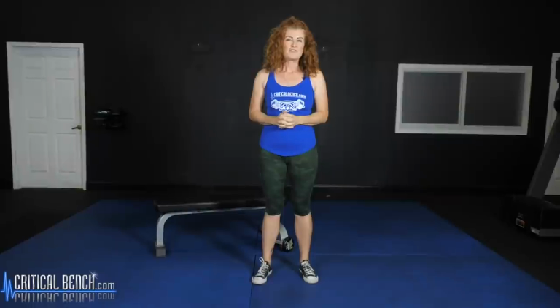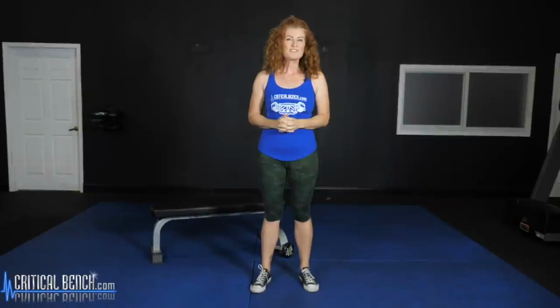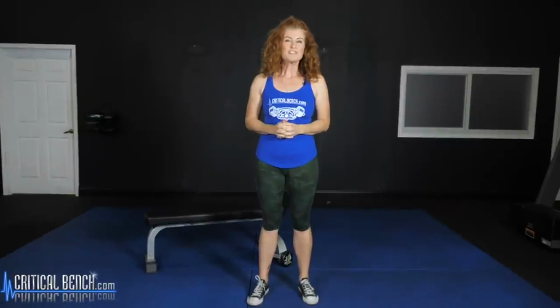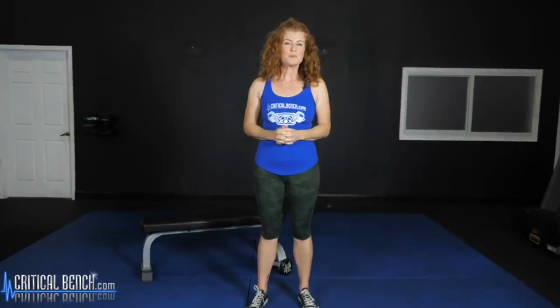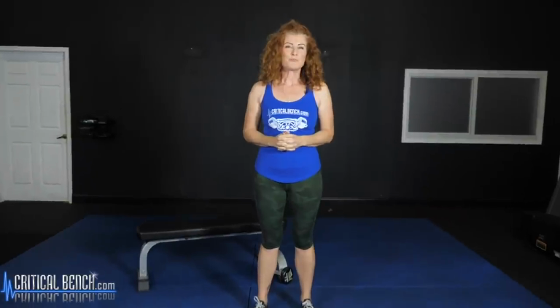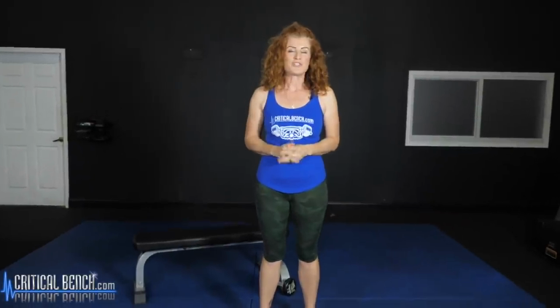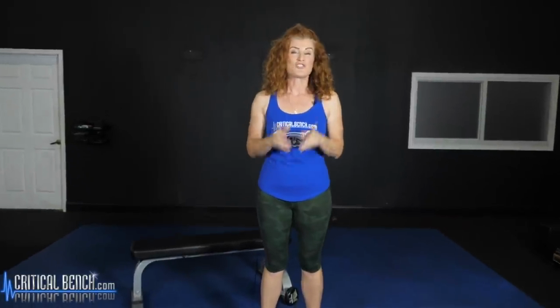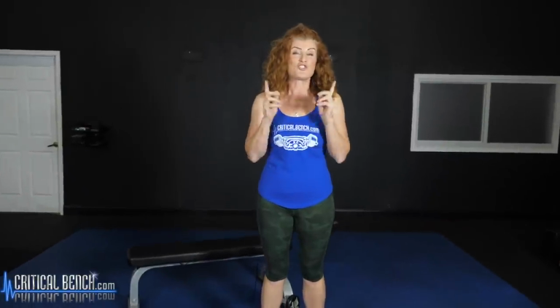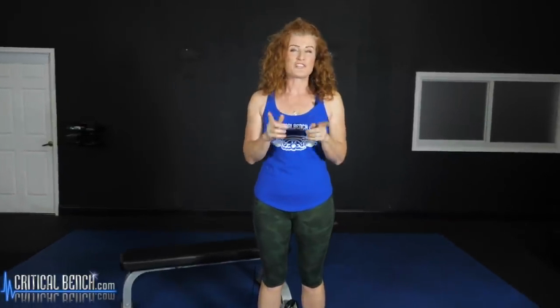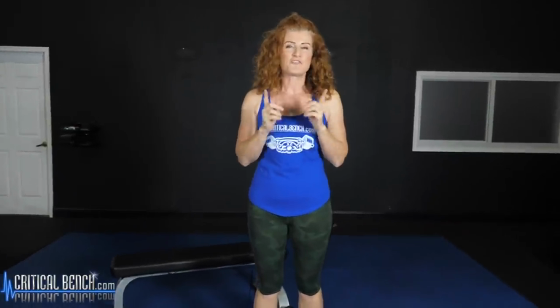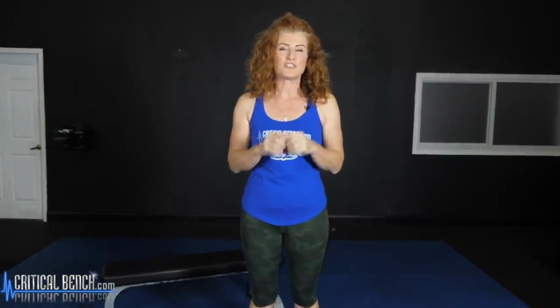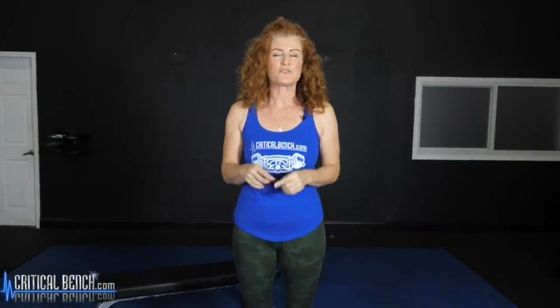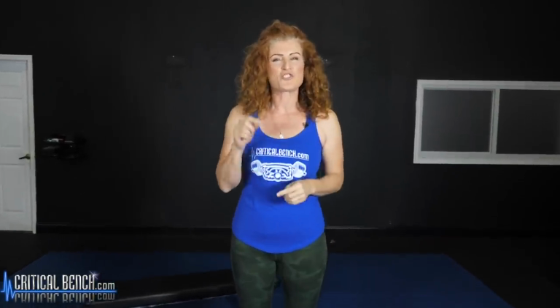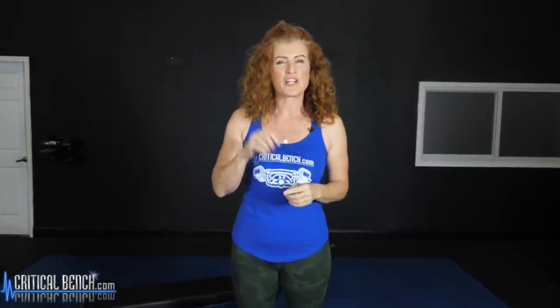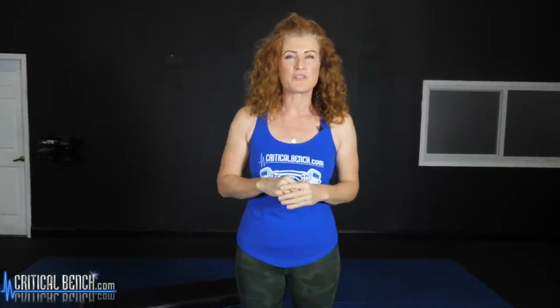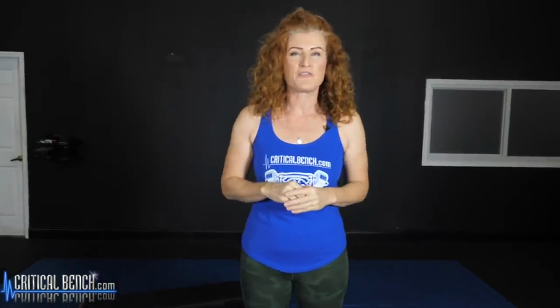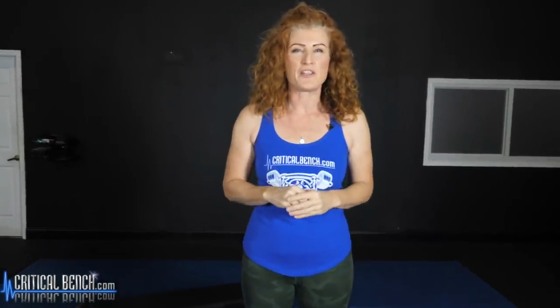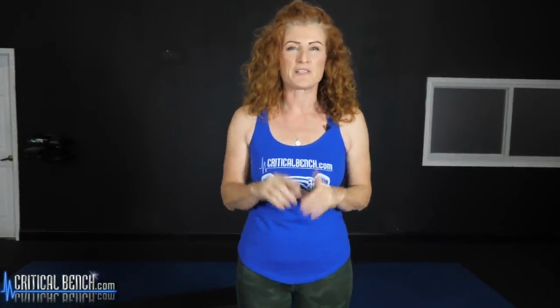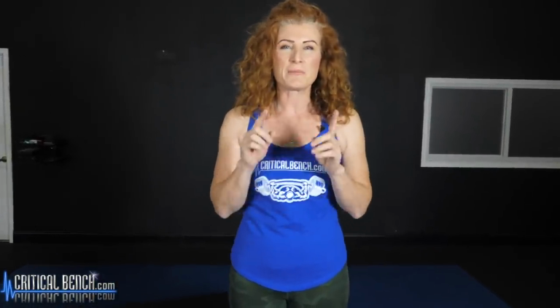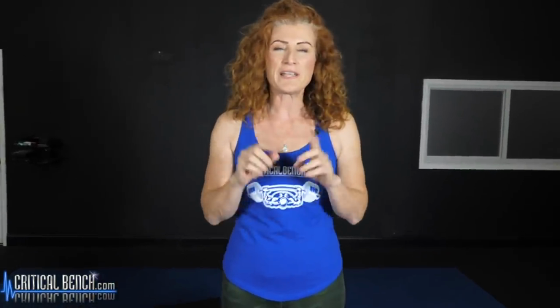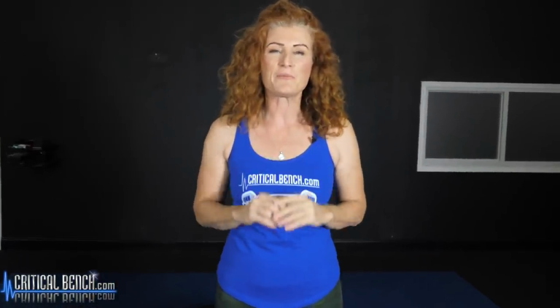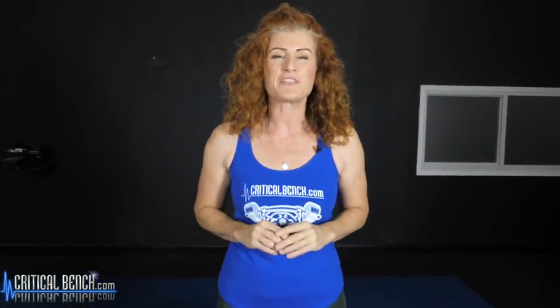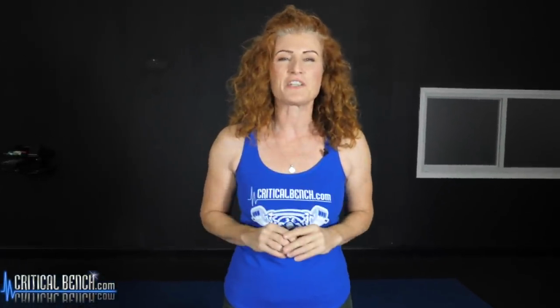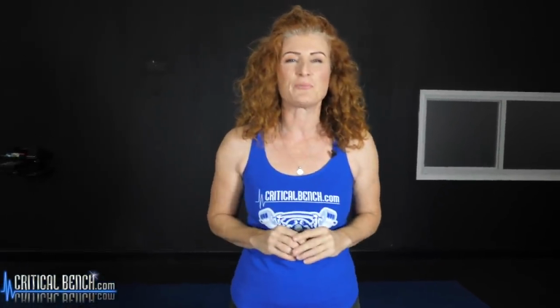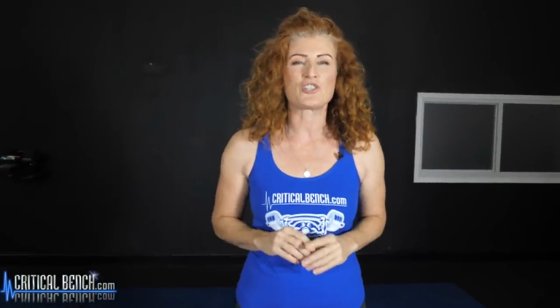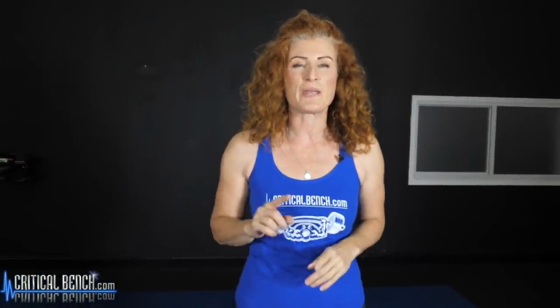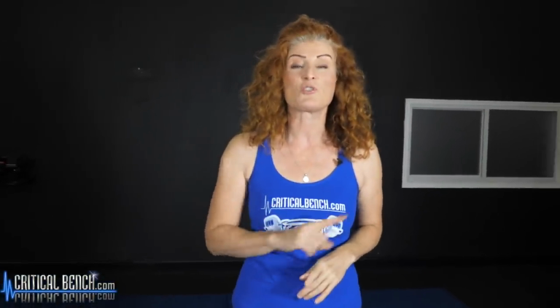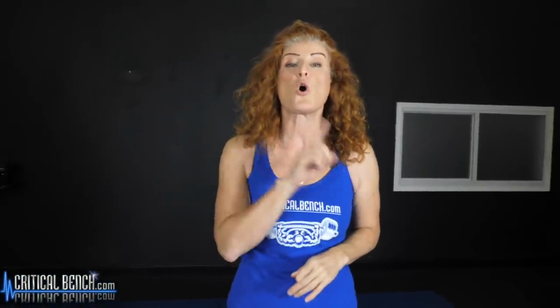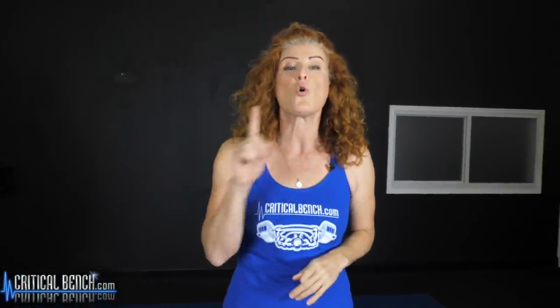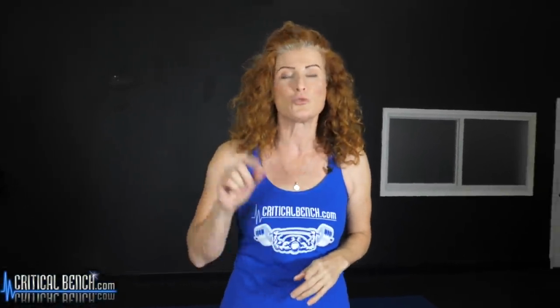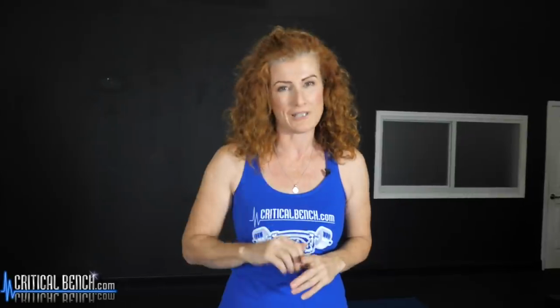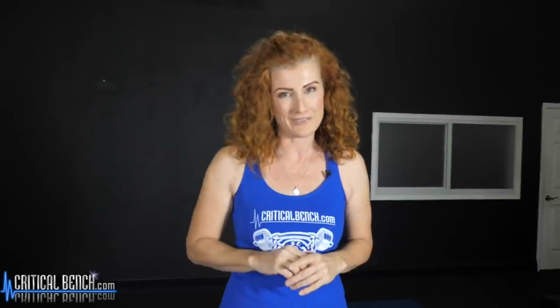If you're still doing bridges just for glutes, check out this video because I'm going to help you take your bridge game to a whole new level.